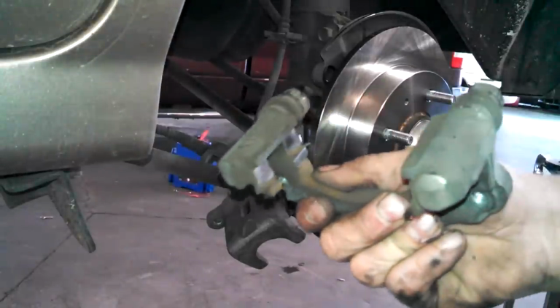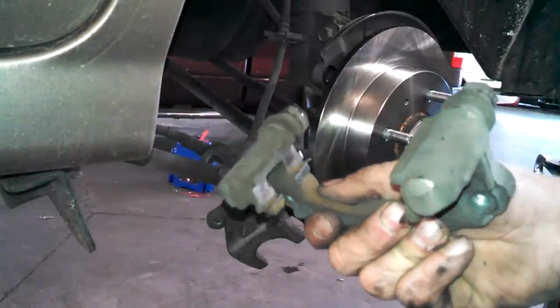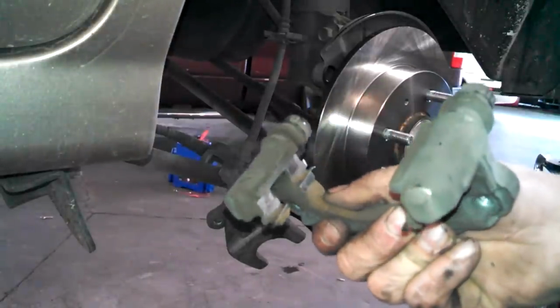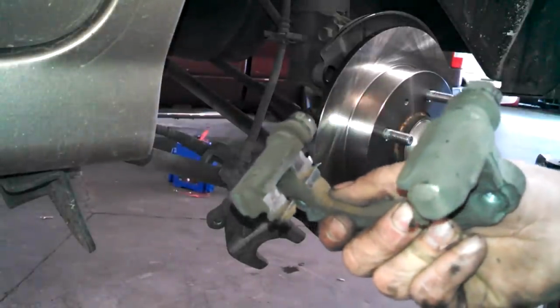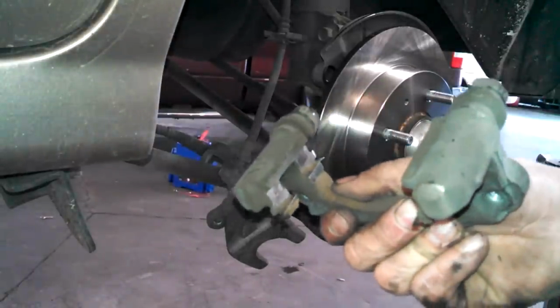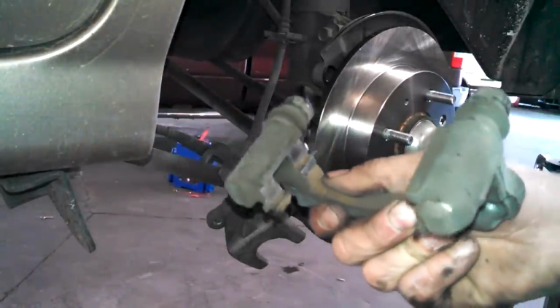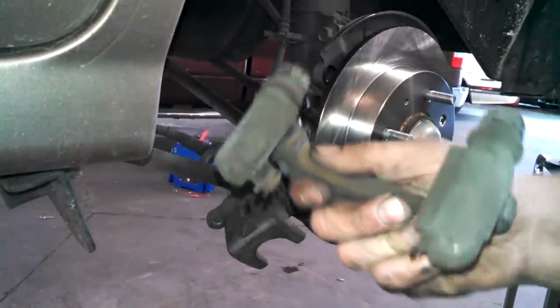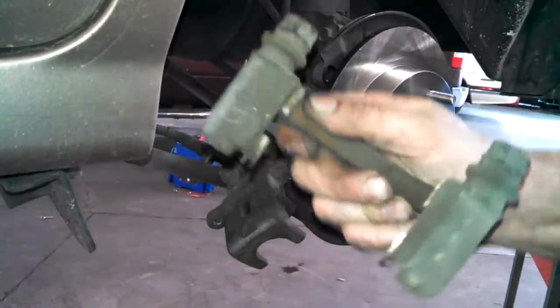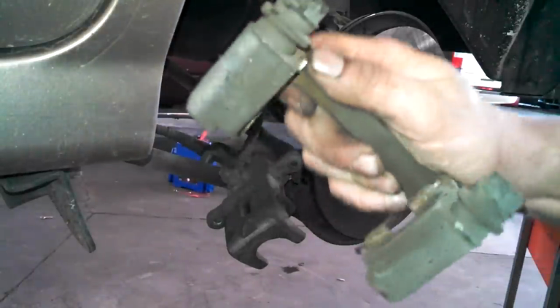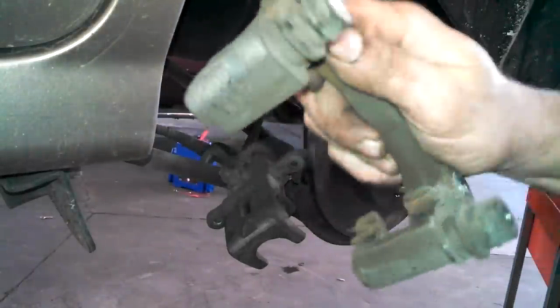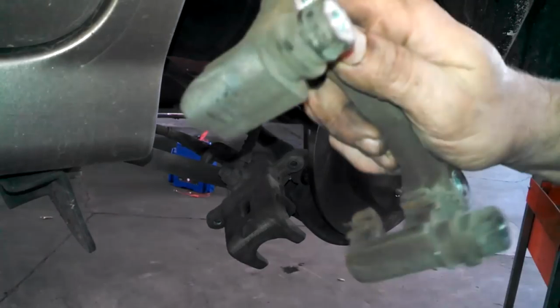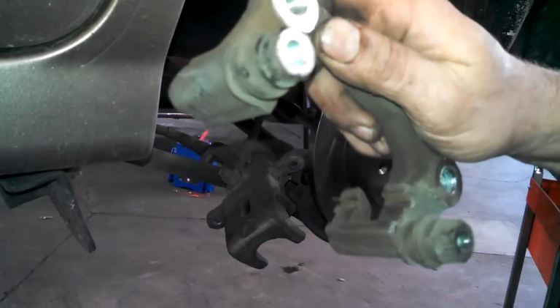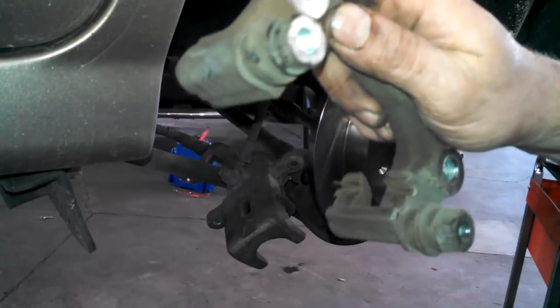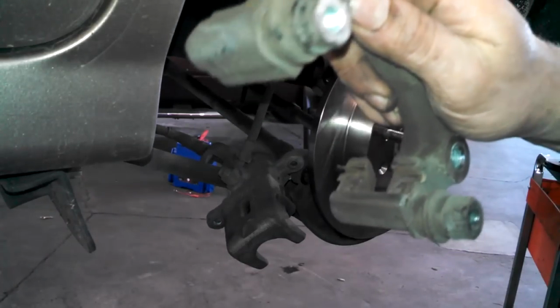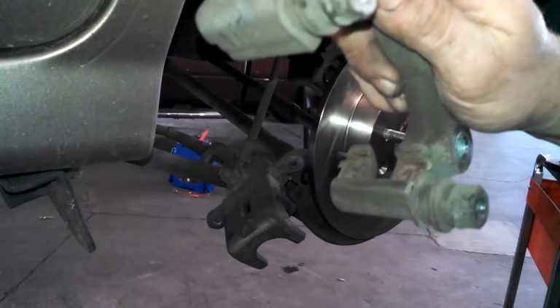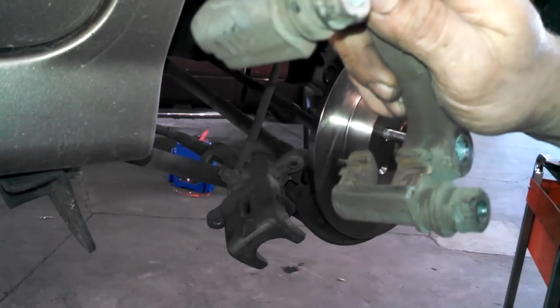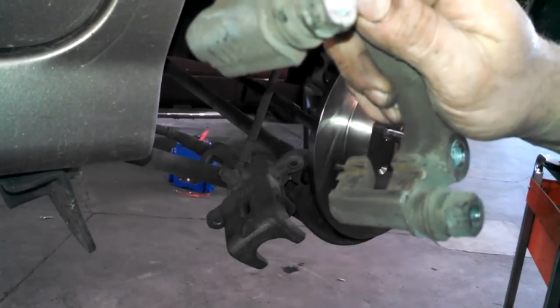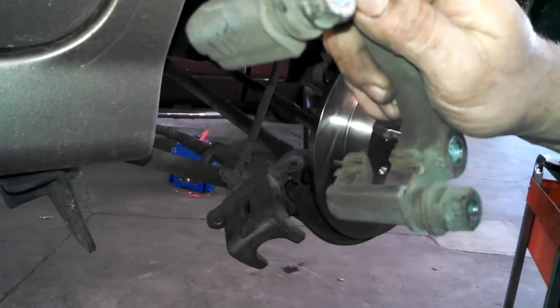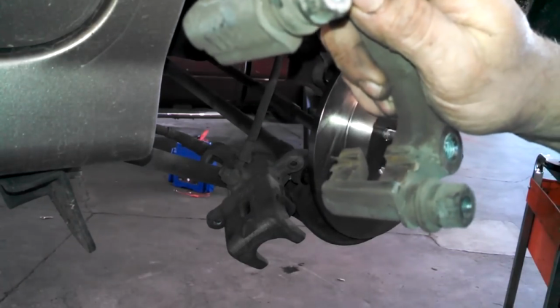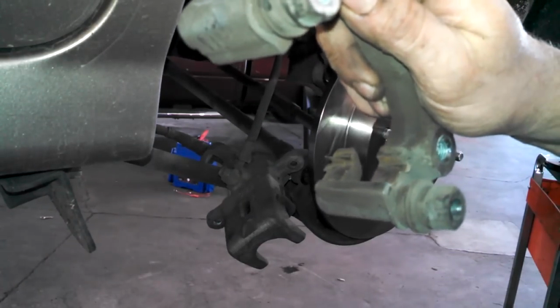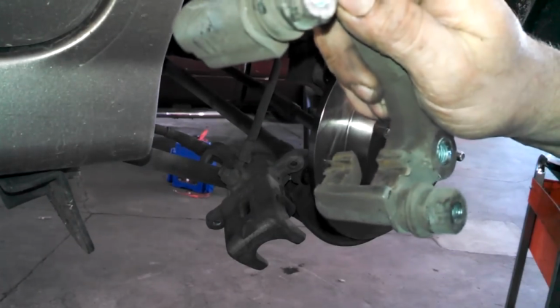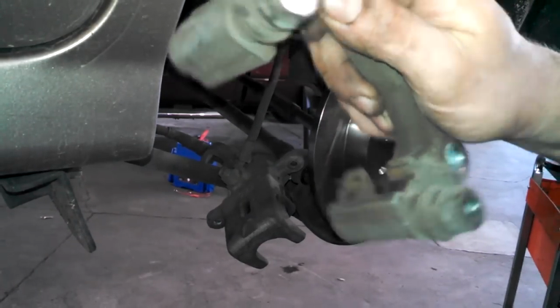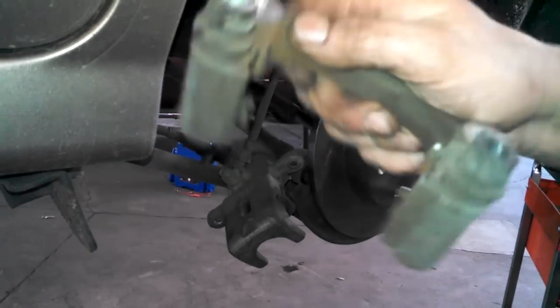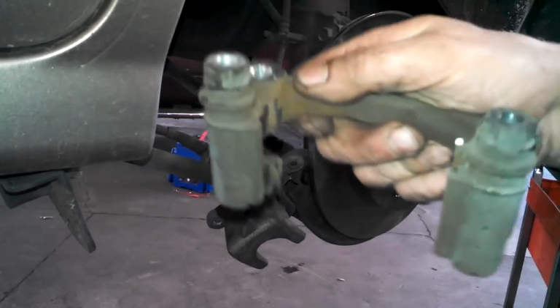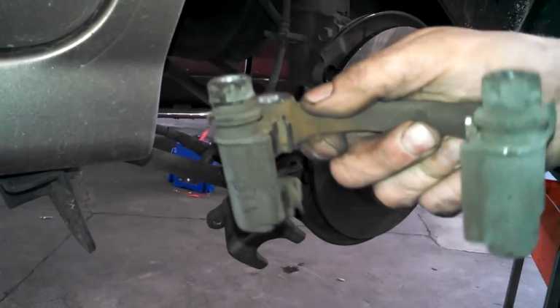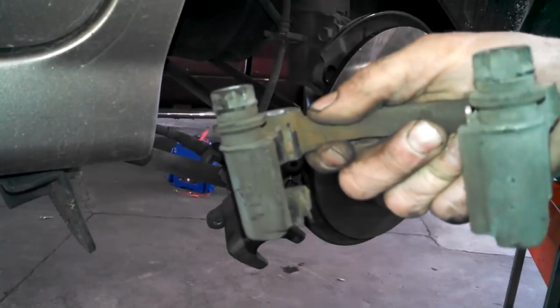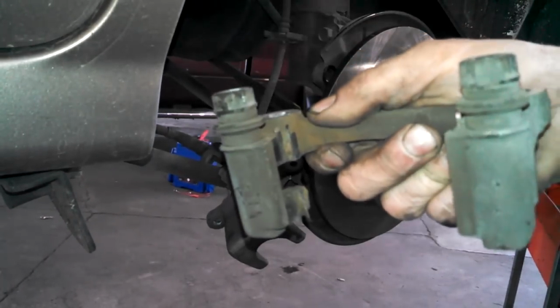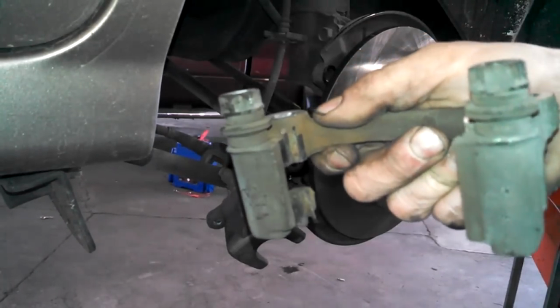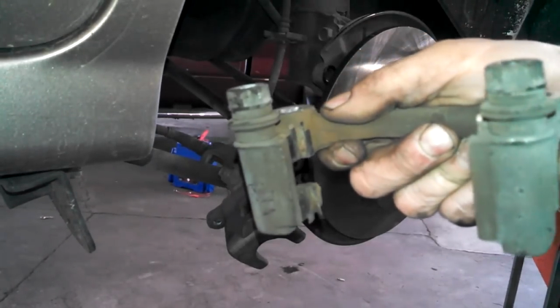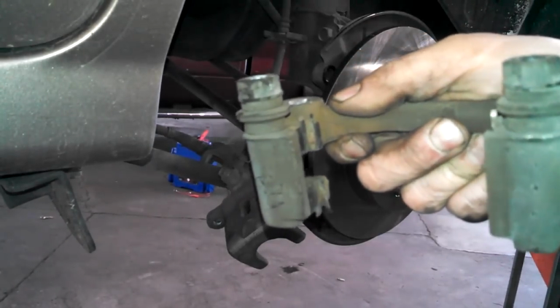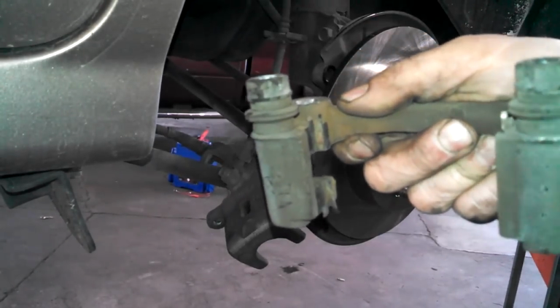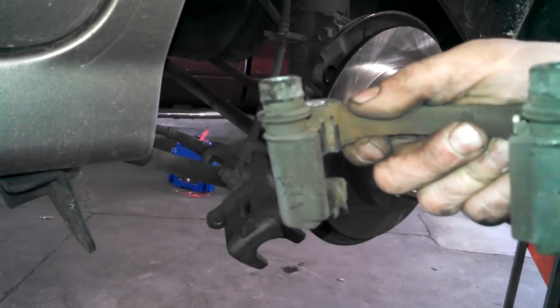We're going with a new rotor on this vehicle. Reinstall the caliper with the new lube added to it, and clean up those contact spots a little bit with a wire brush.